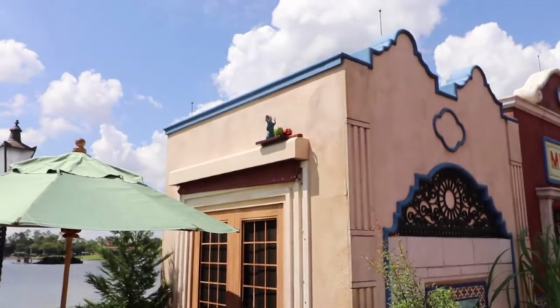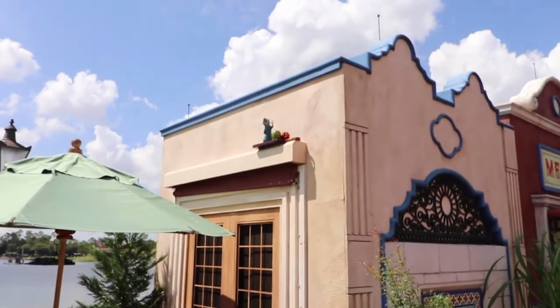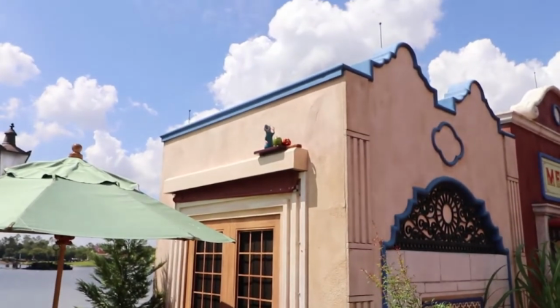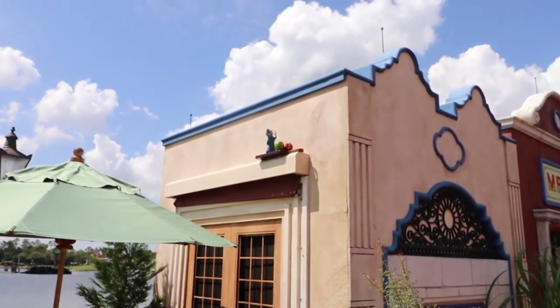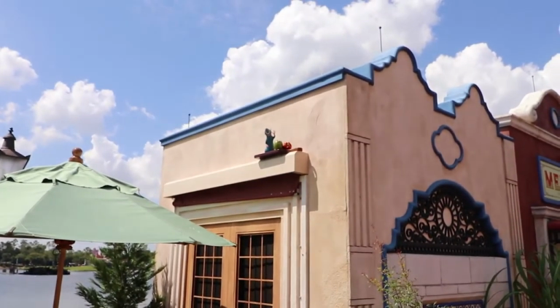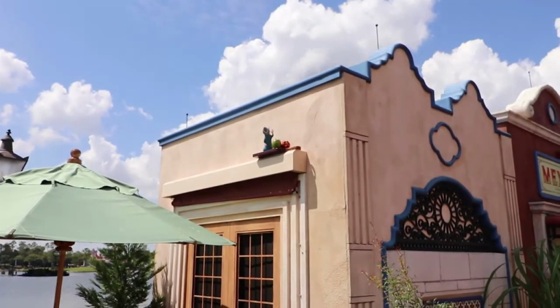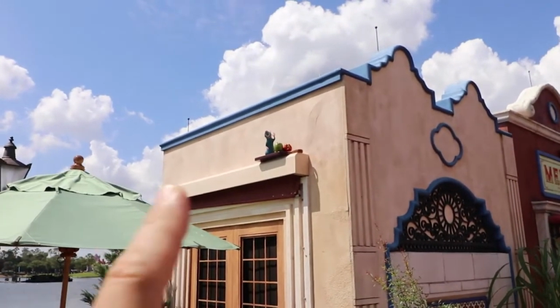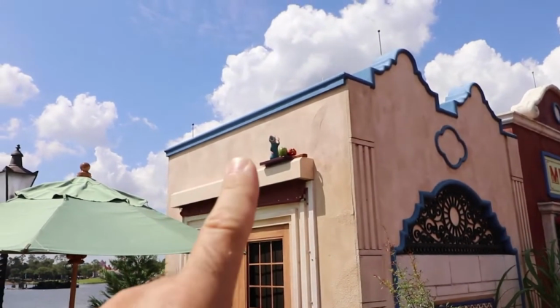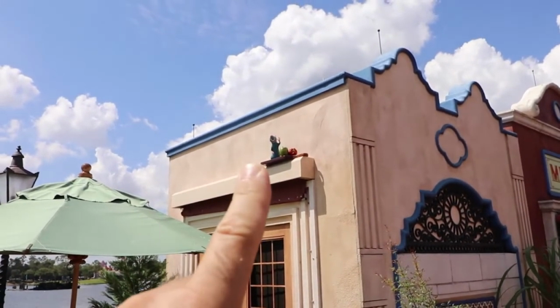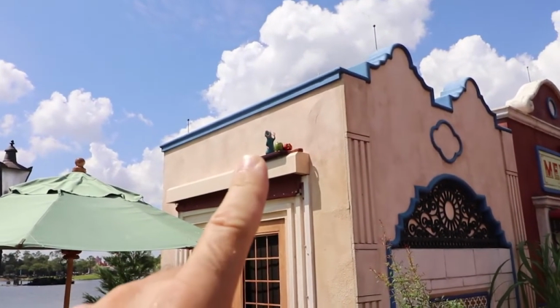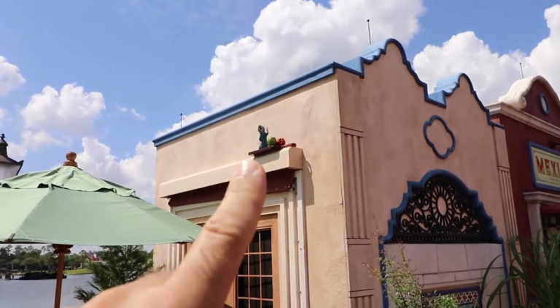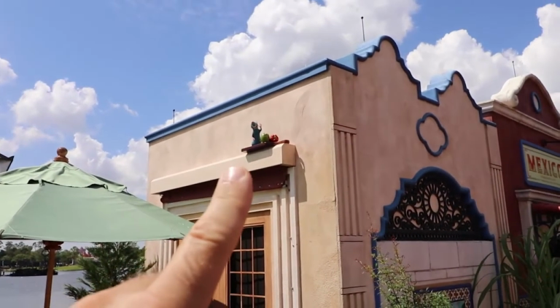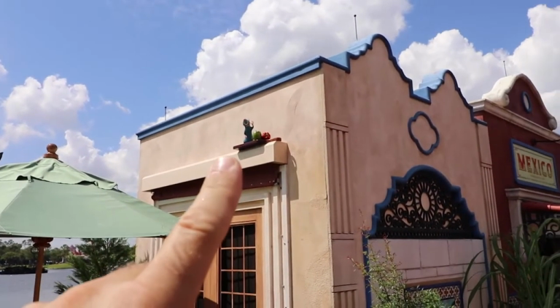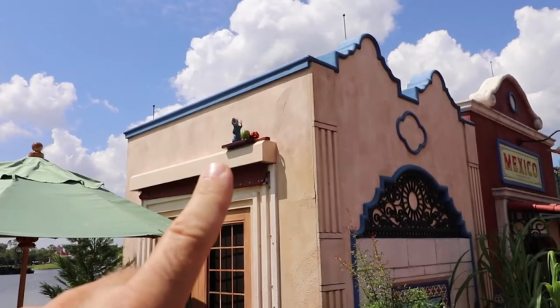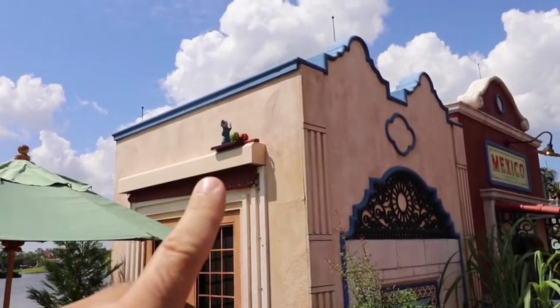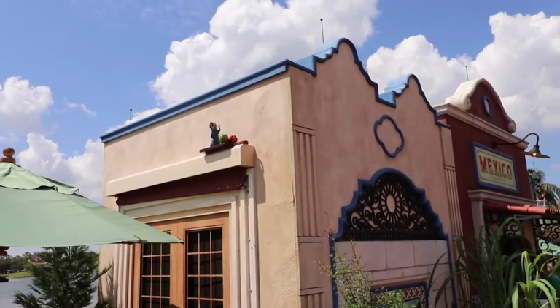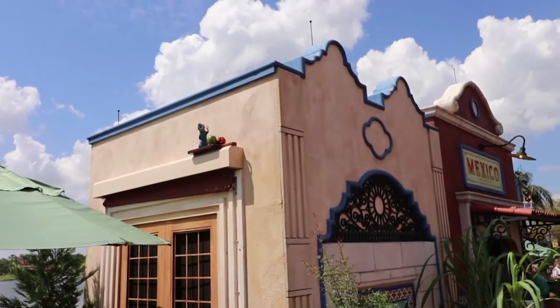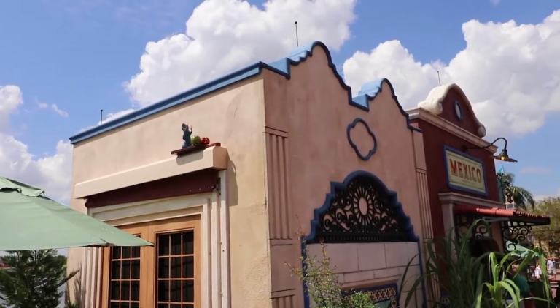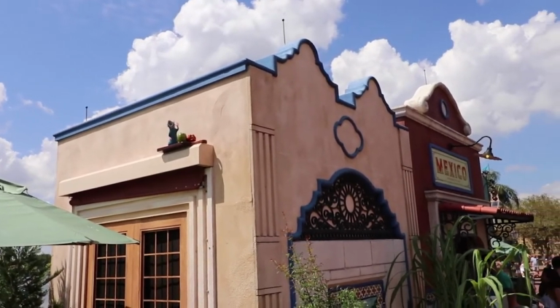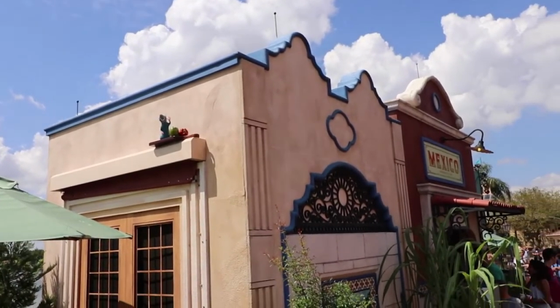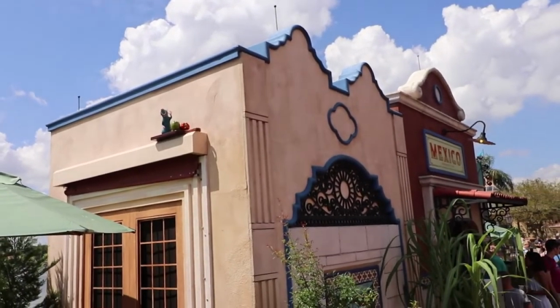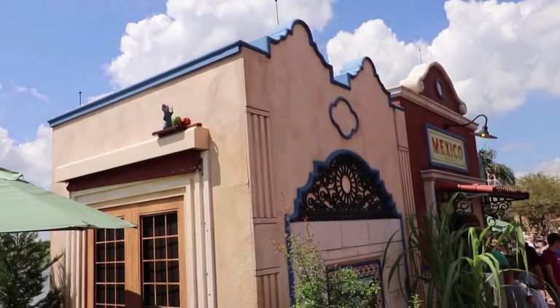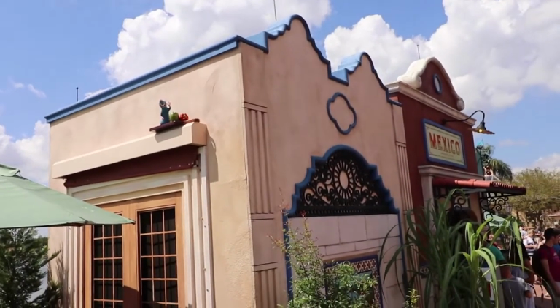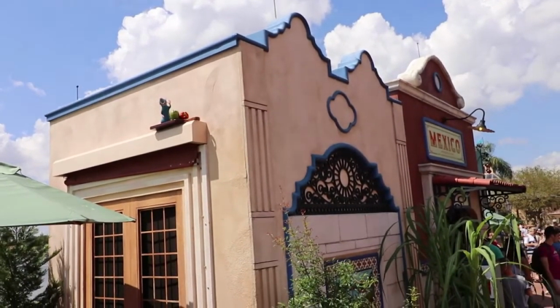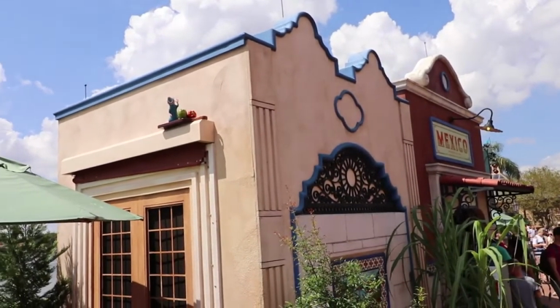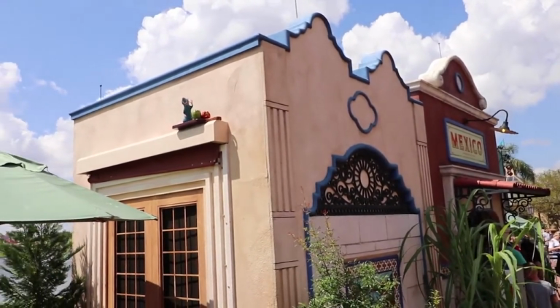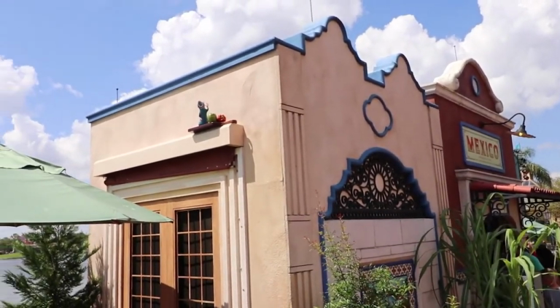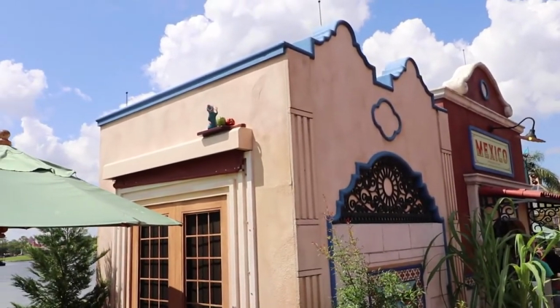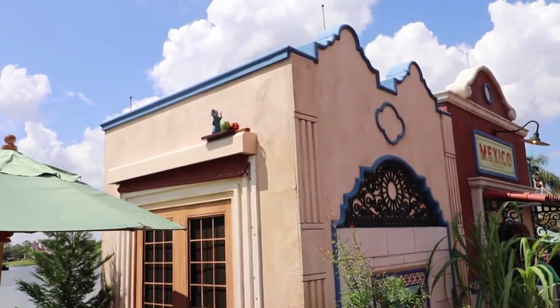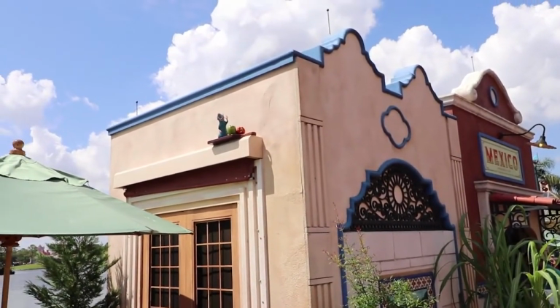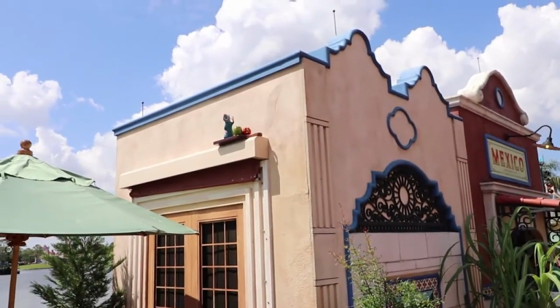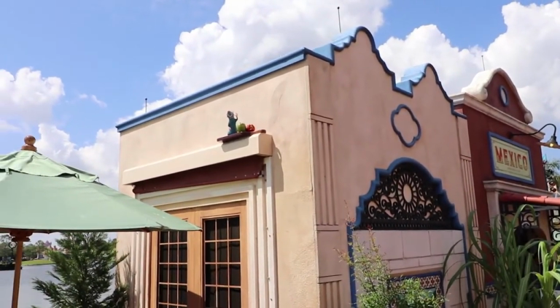We found the first Remy! He's on top of the Mexico building. That's one down.